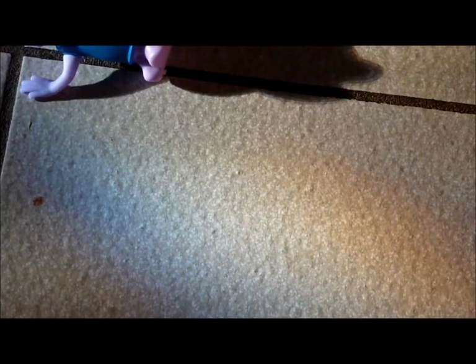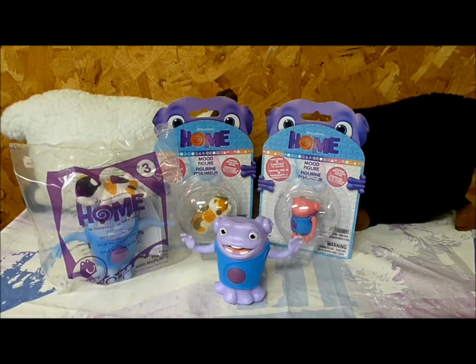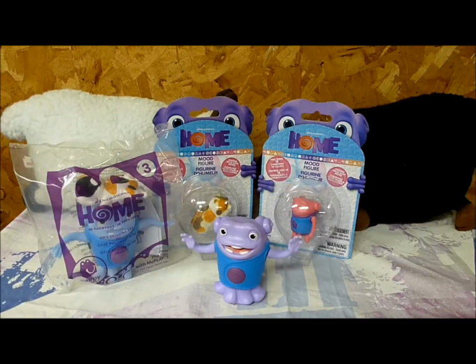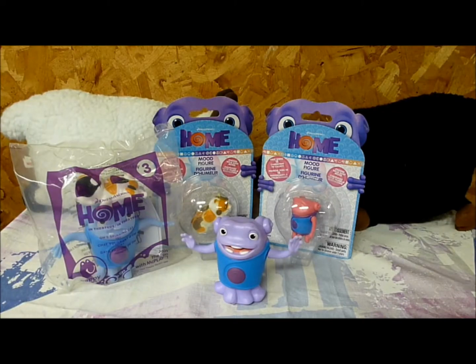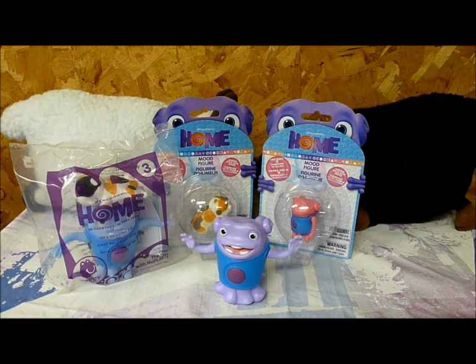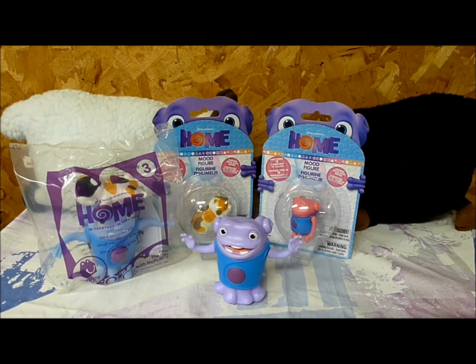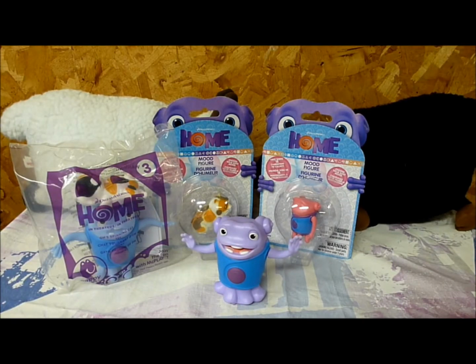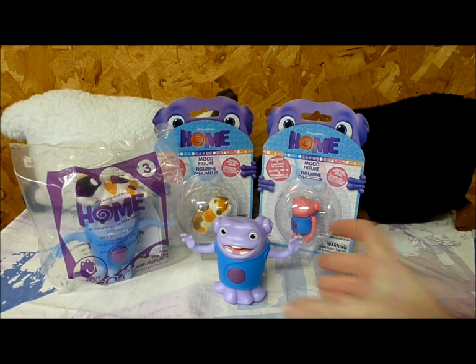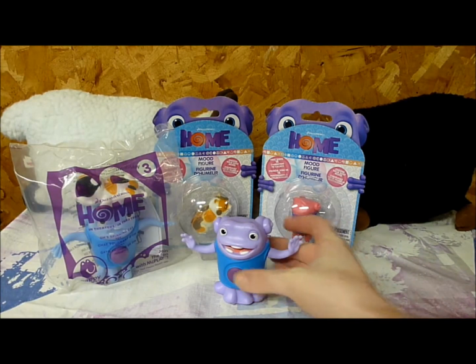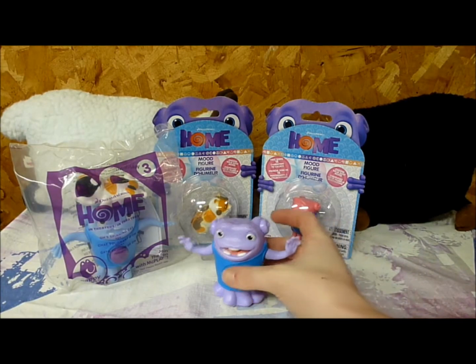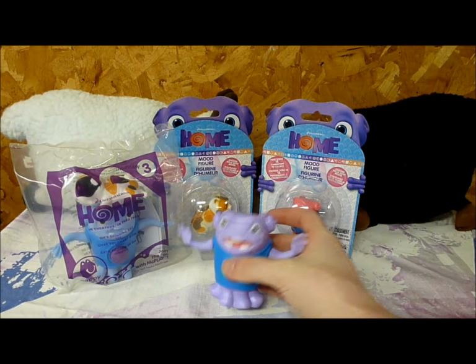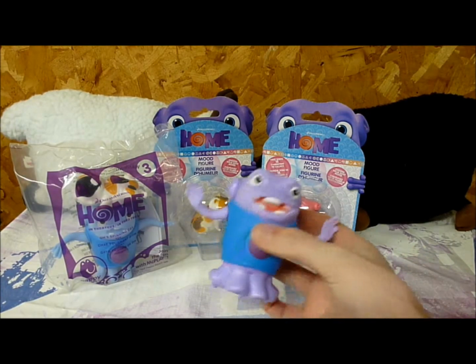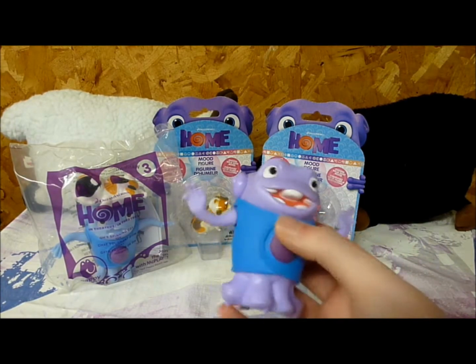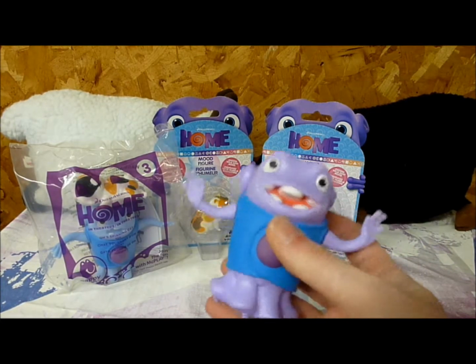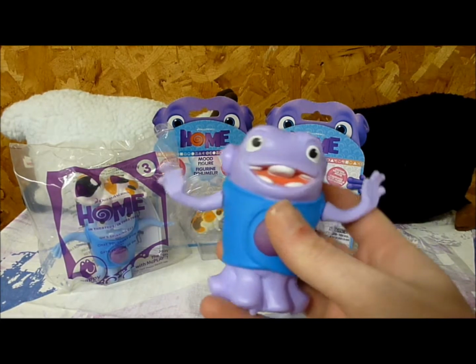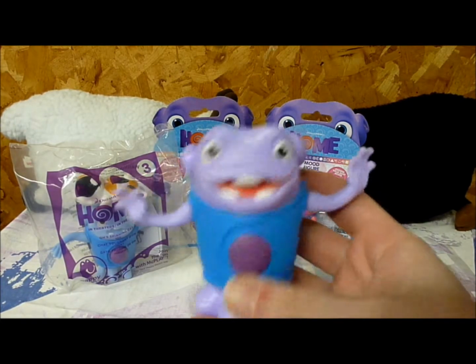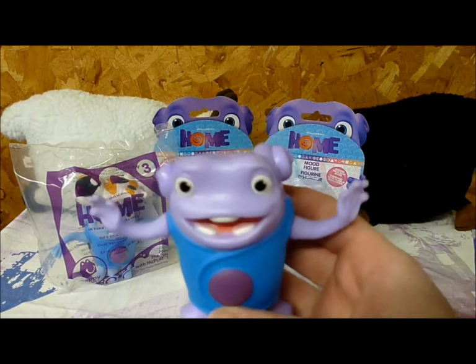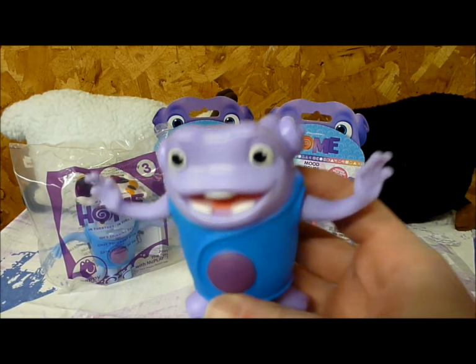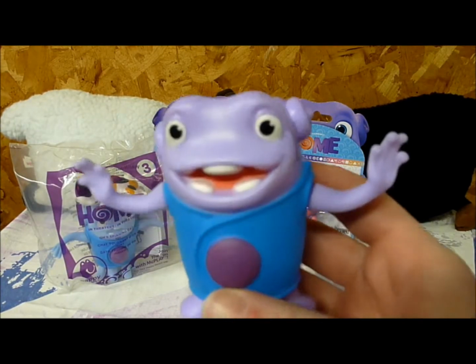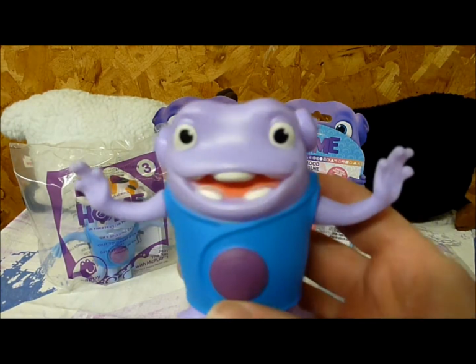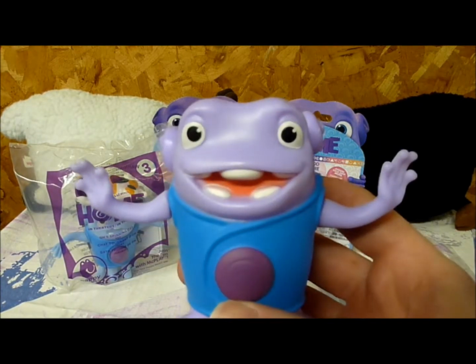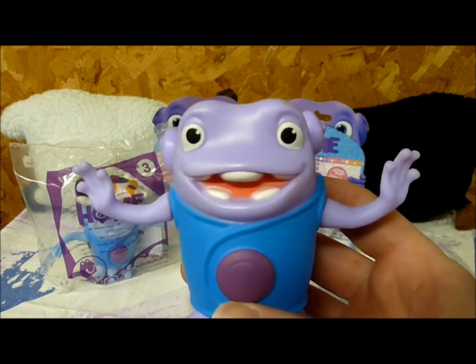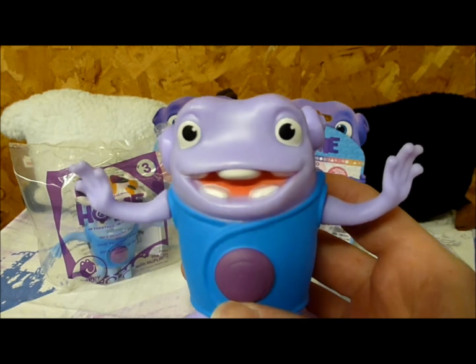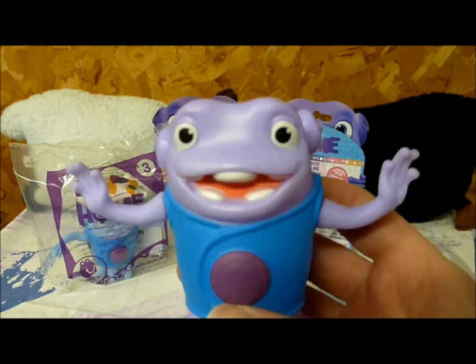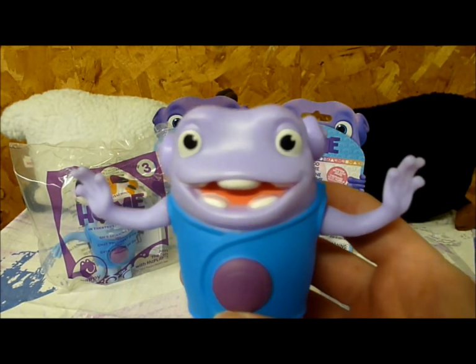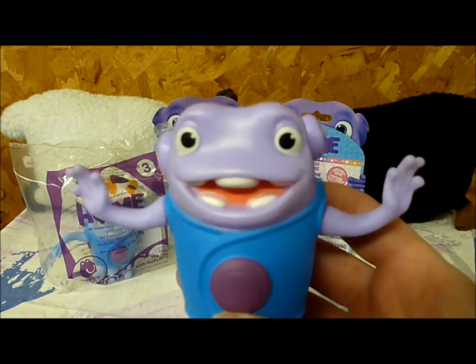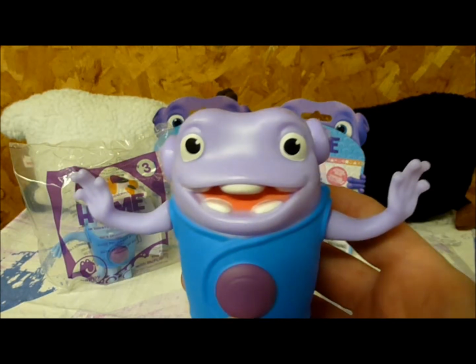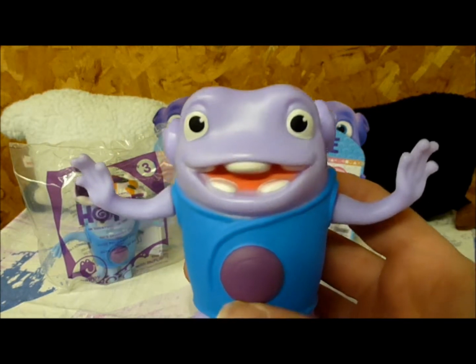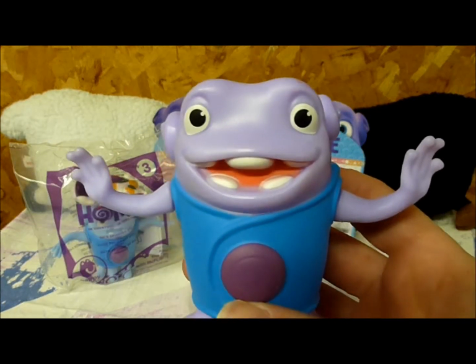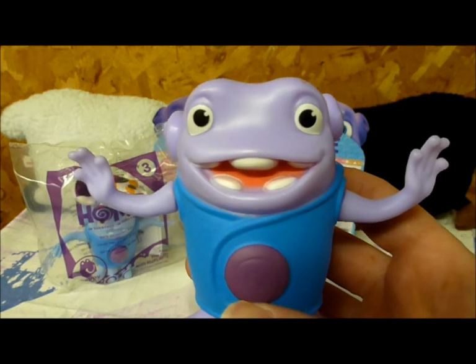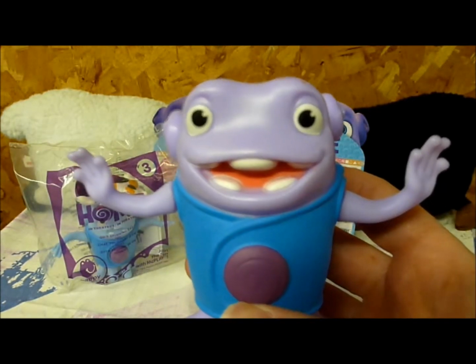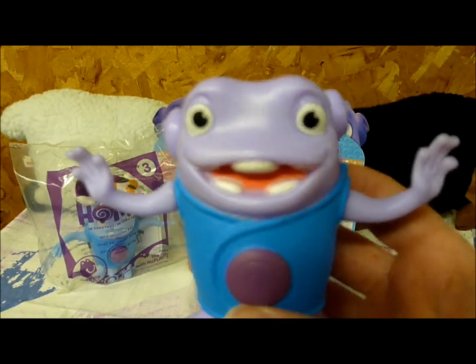Unfortunately, in the case of this toy, it was a bit of a fail. He's still a nice figure, though — a lot bigger than I expected. And look at that happy face. How could you not love that face?